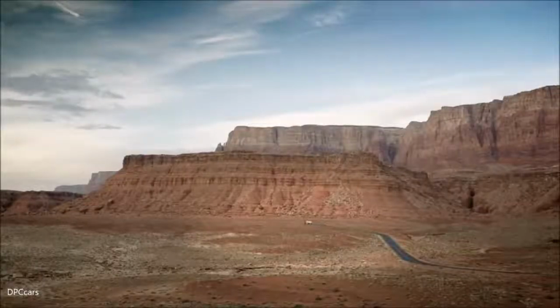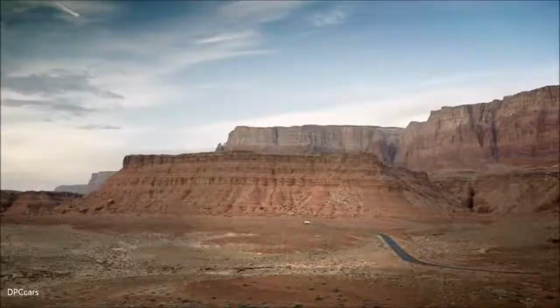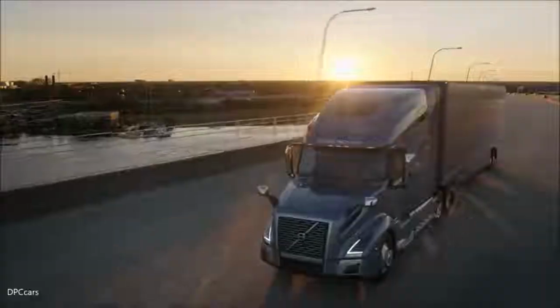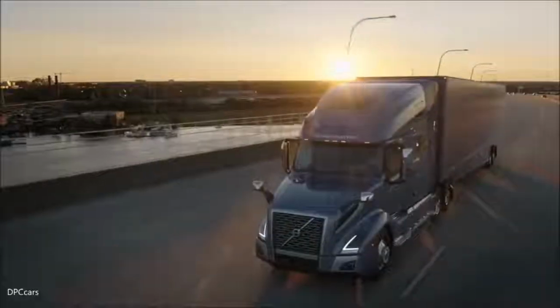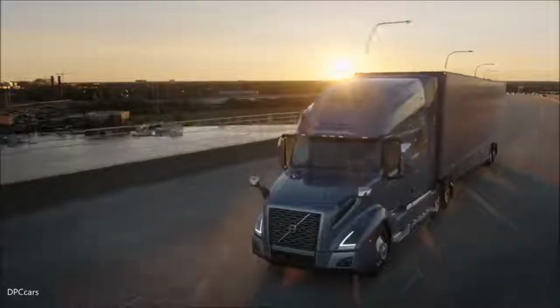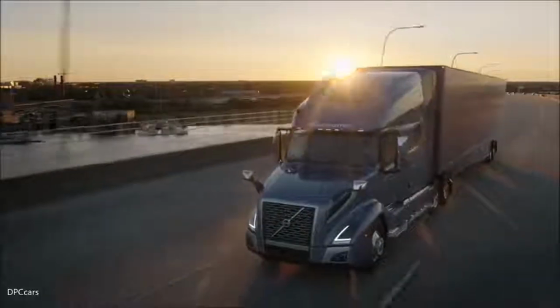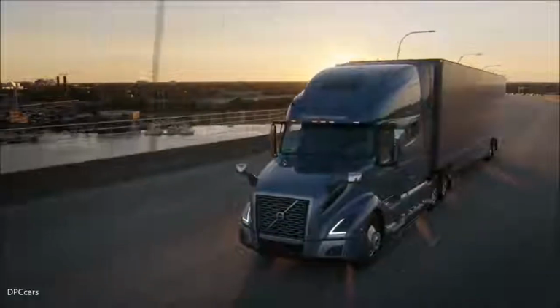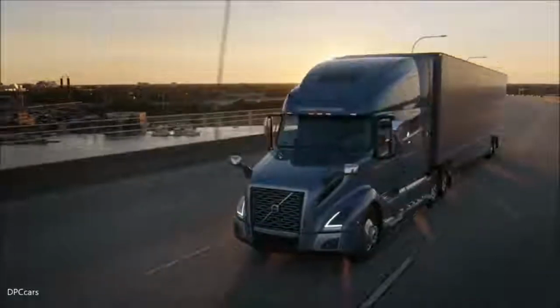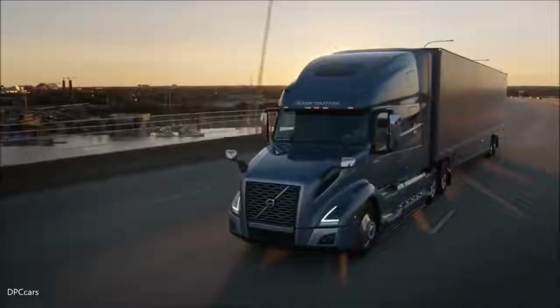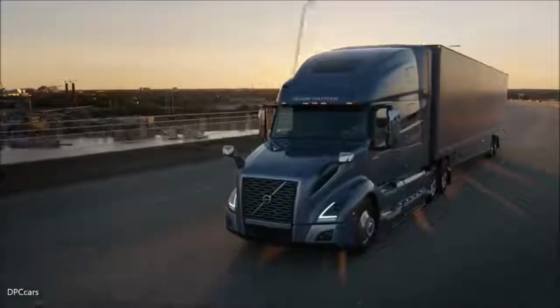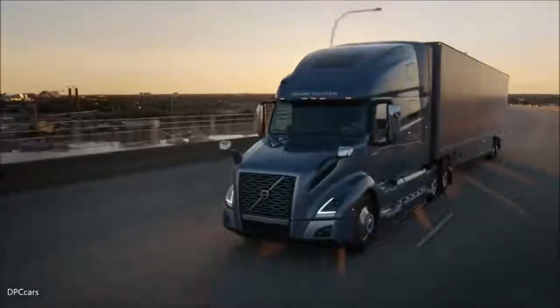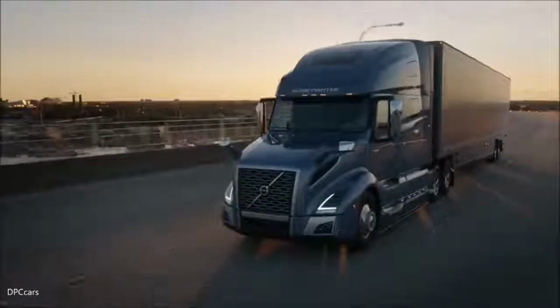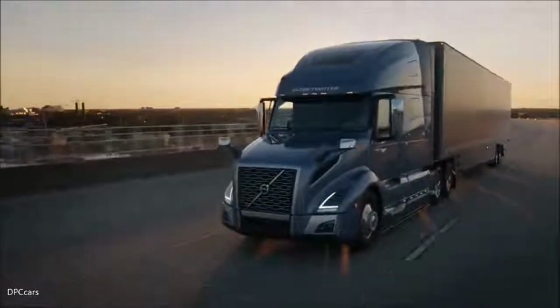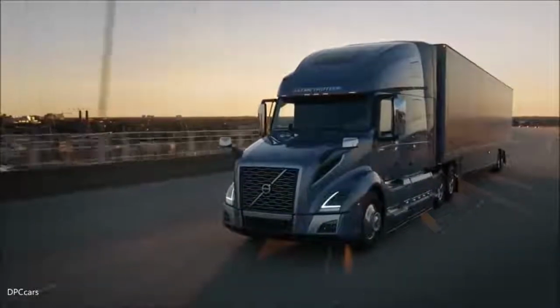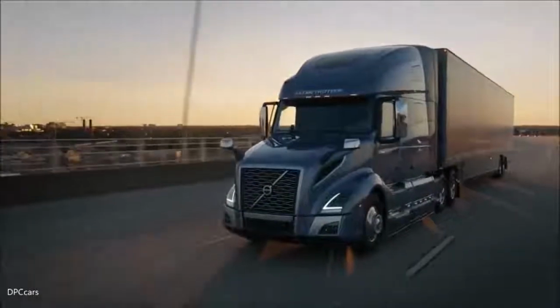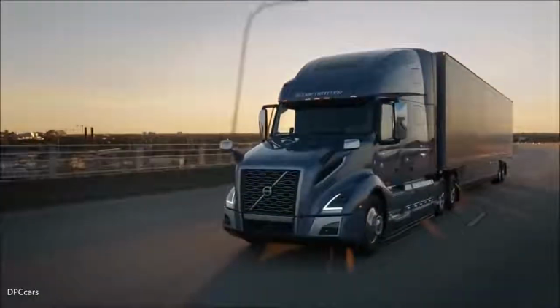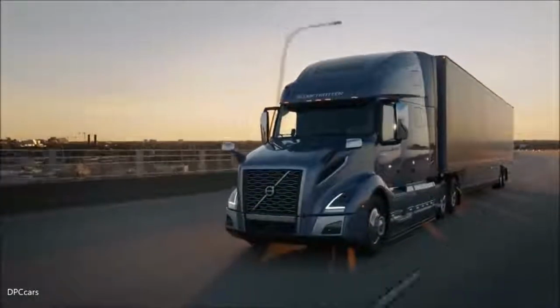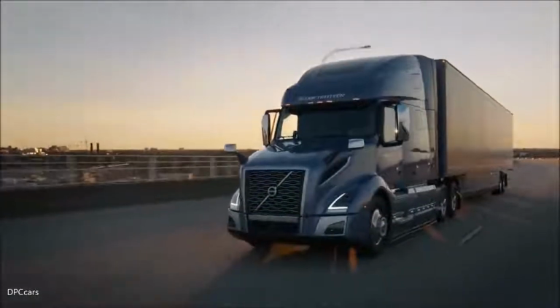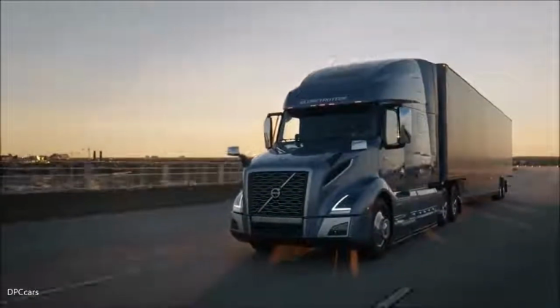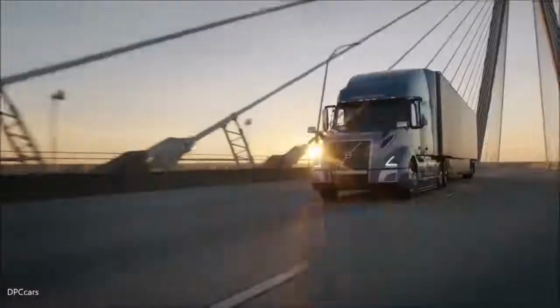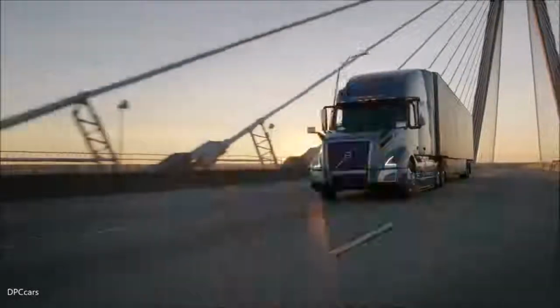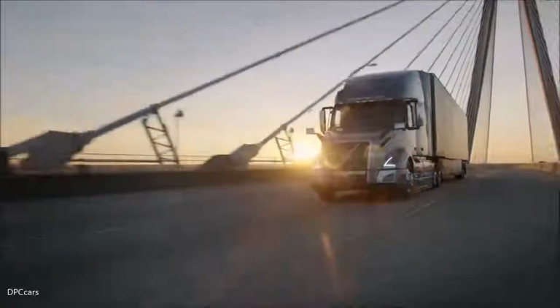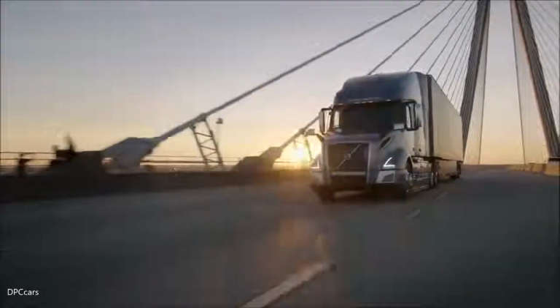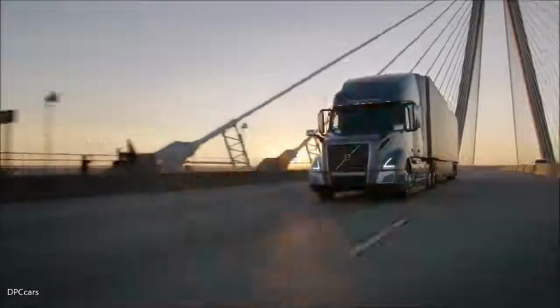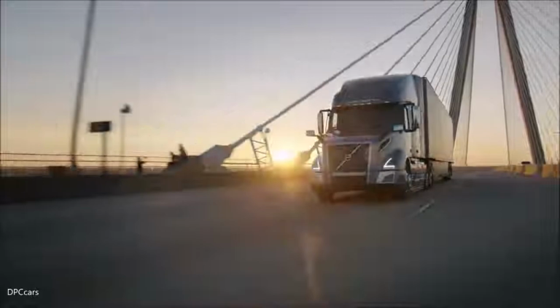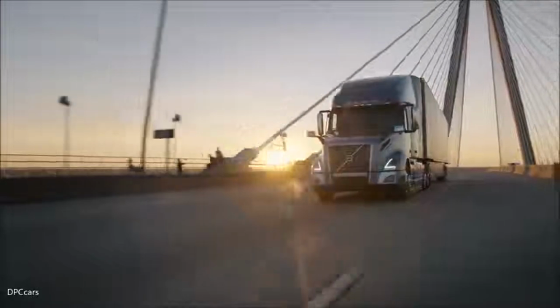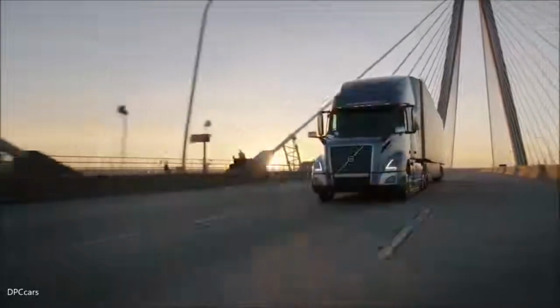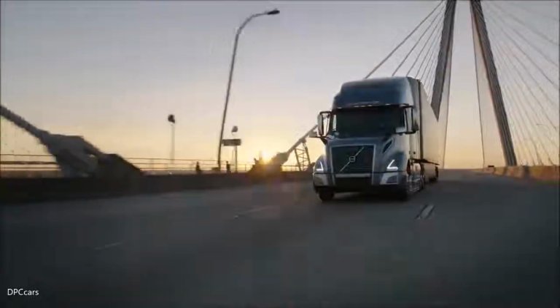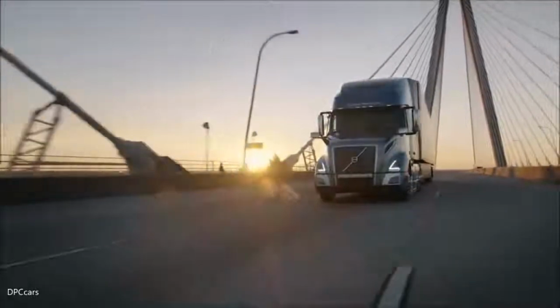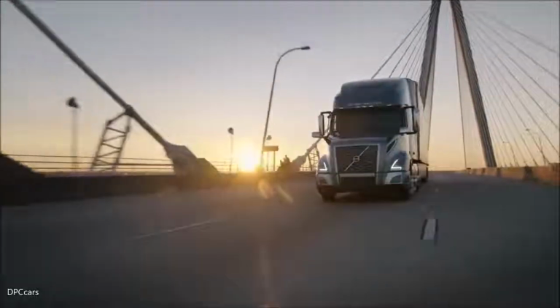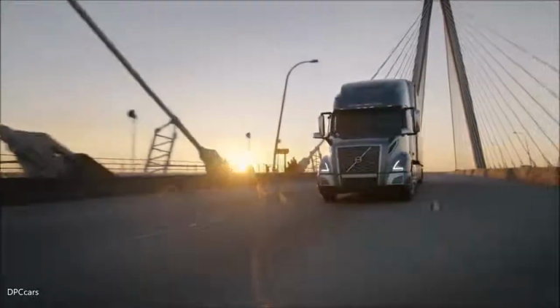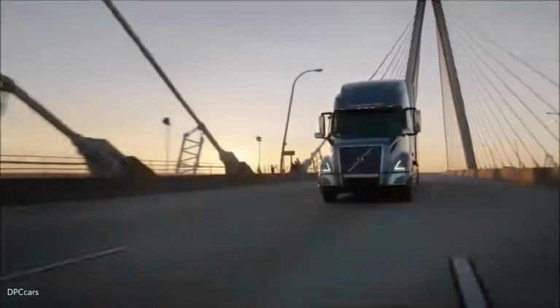When a customer first sees this on the road I want them to feel wow. I really want them to be blown away by this design.